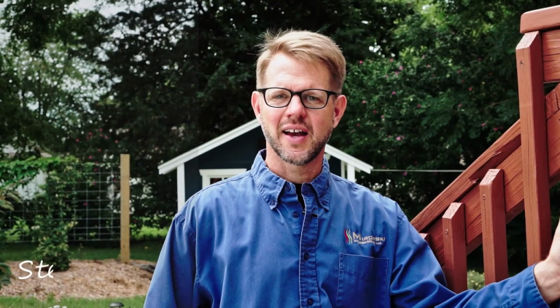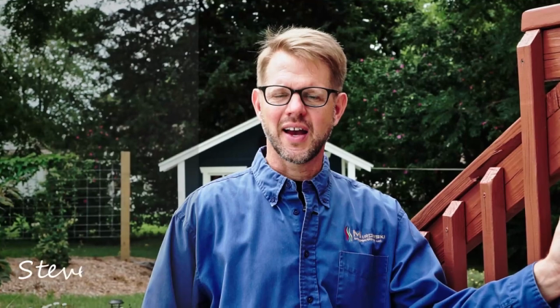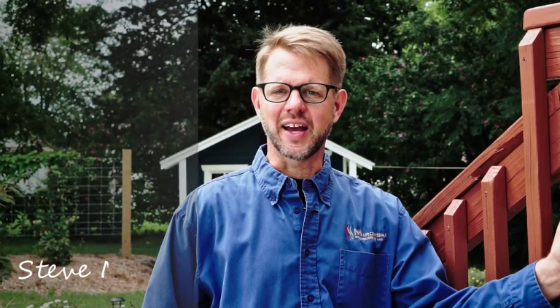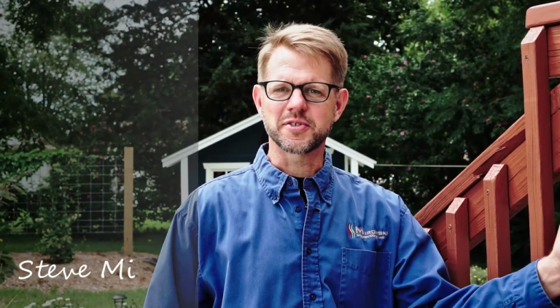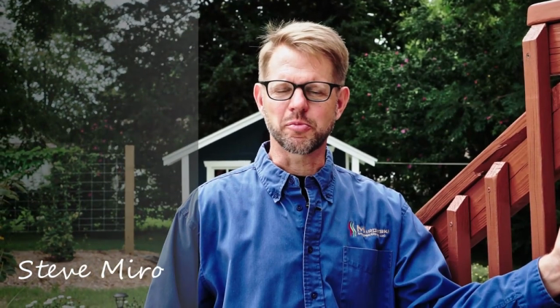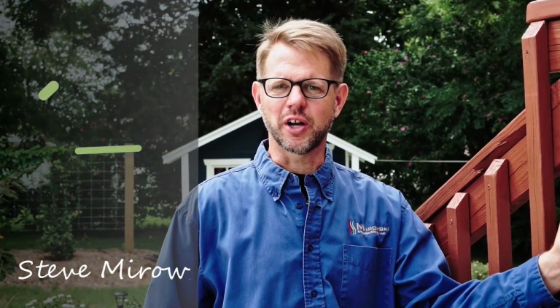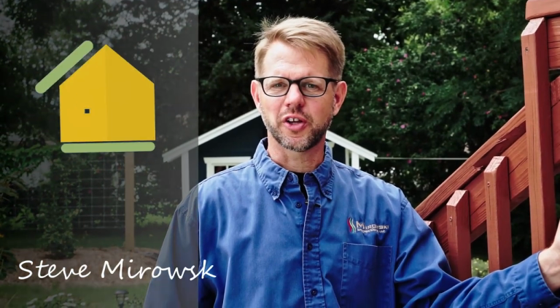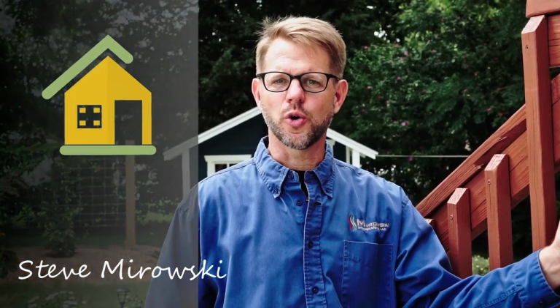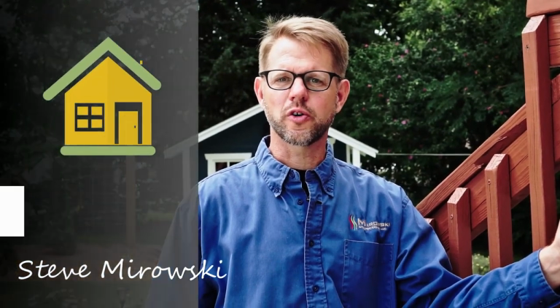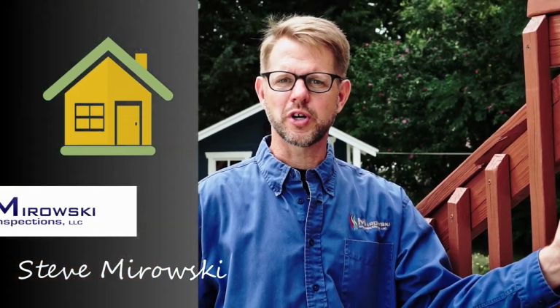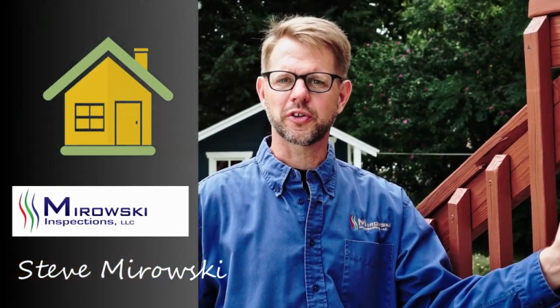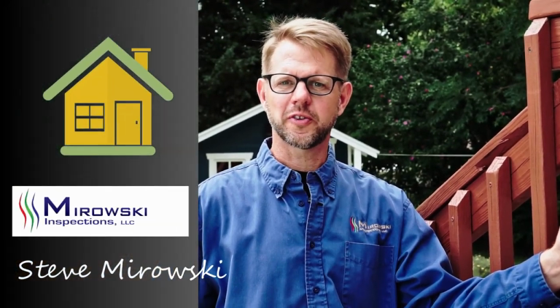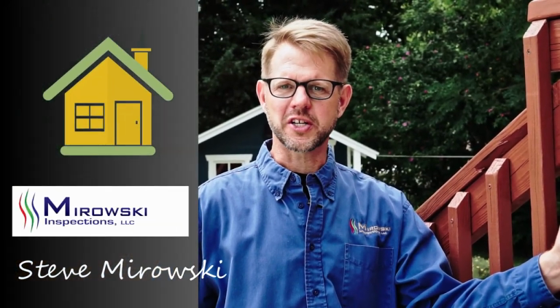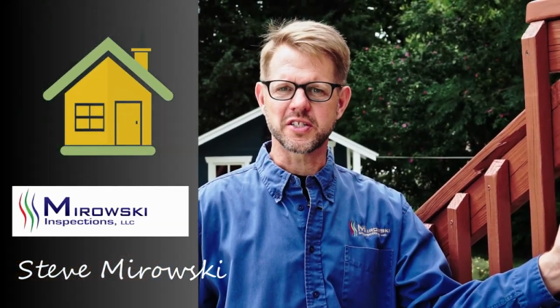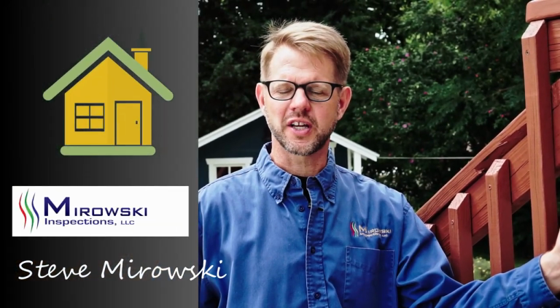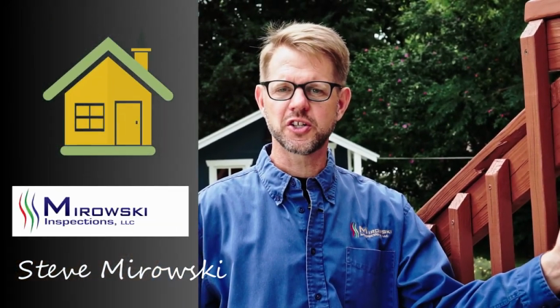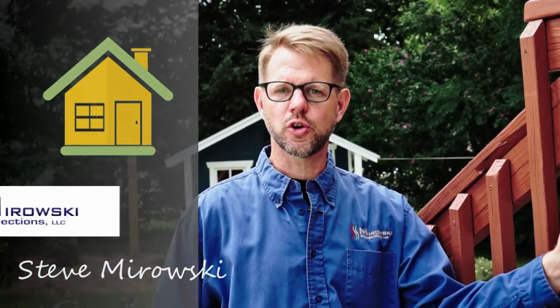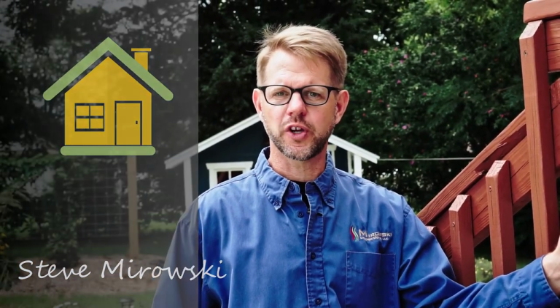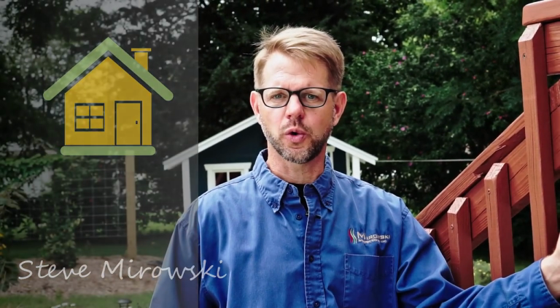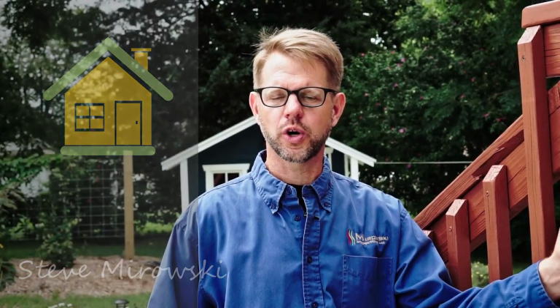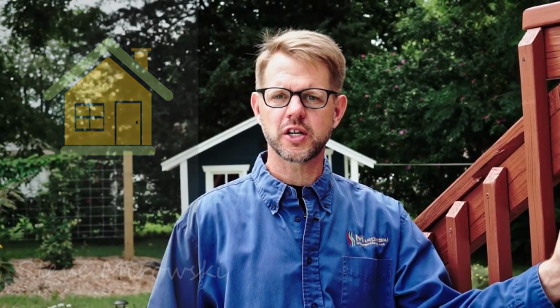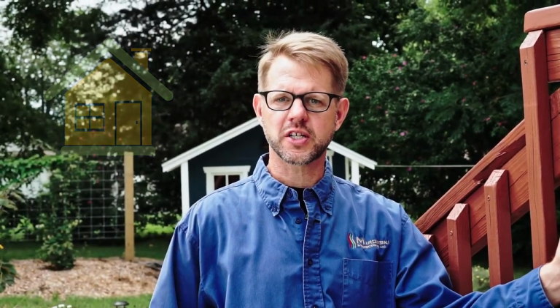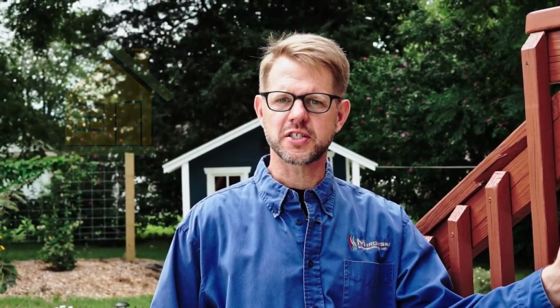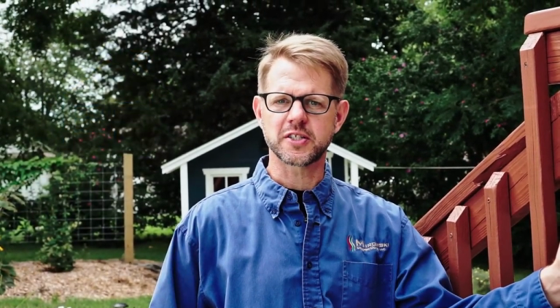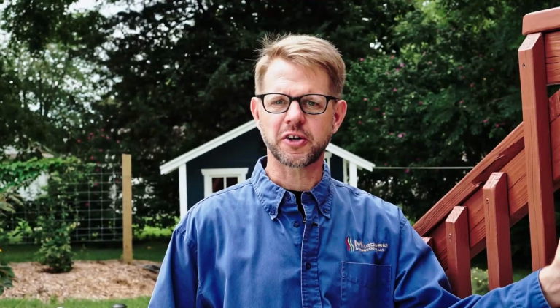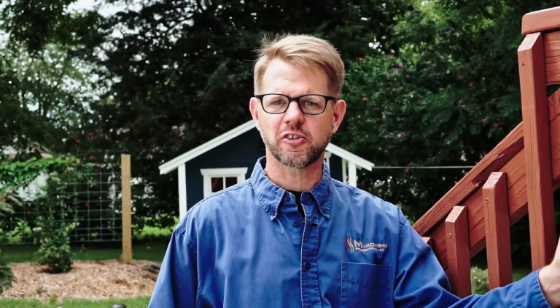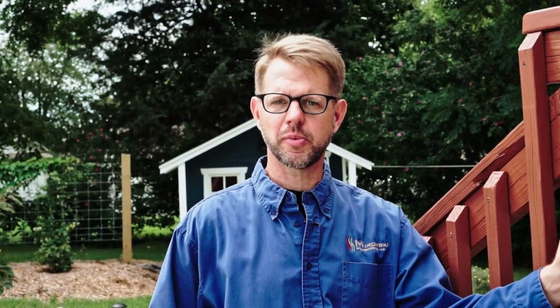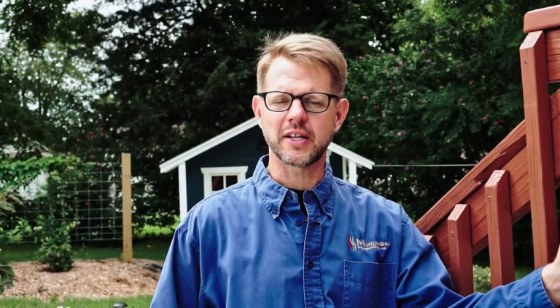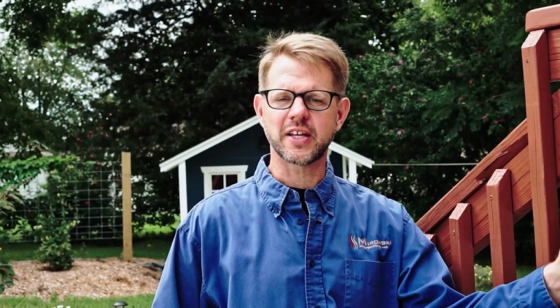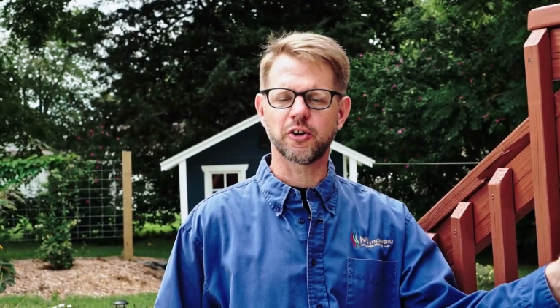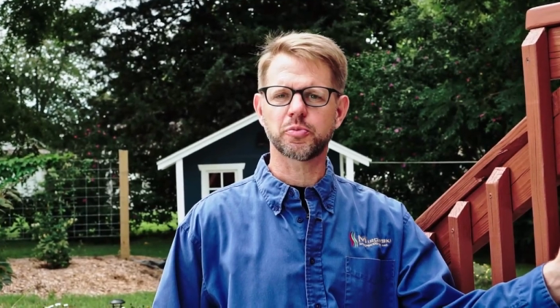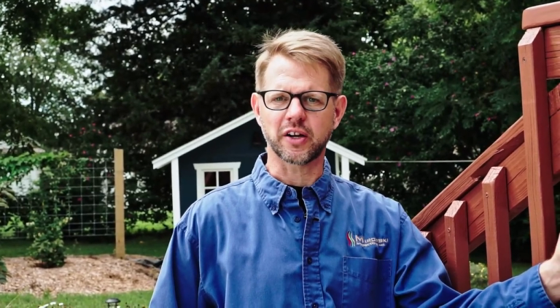Hi, I'm Steve Mirowski, owner of Mirowski Inspections. In this short video we're going to discuss the inspection agreement and standards of practice.